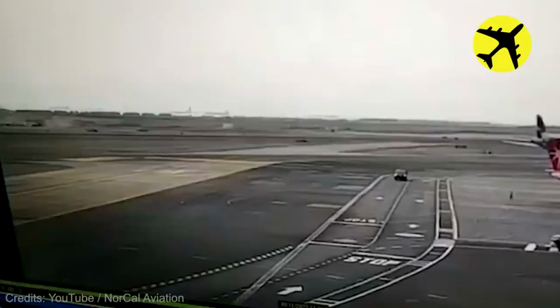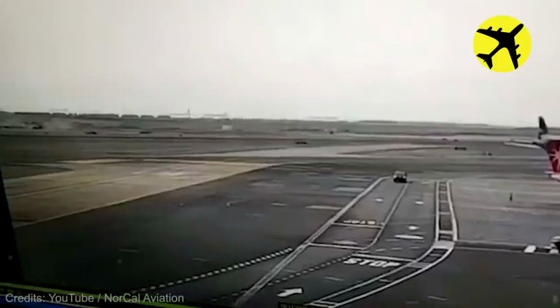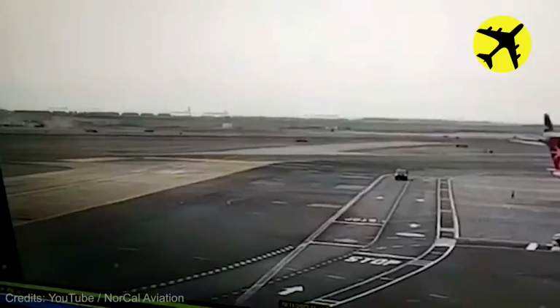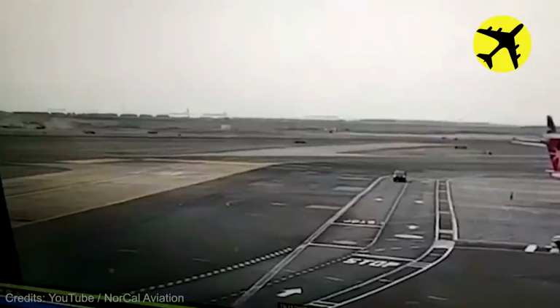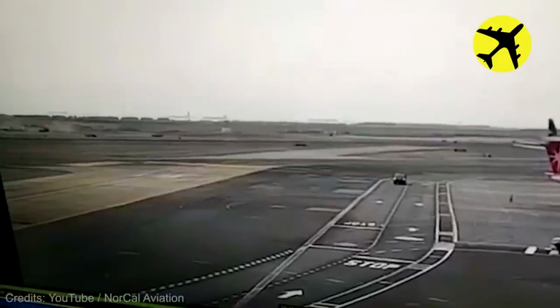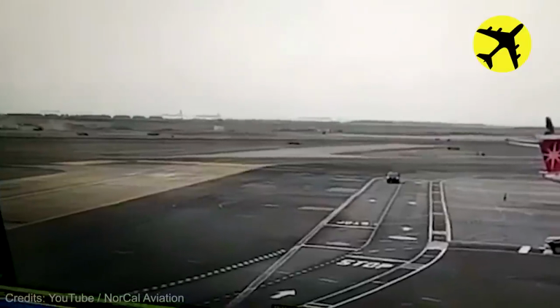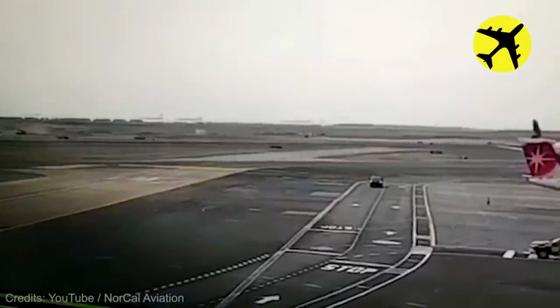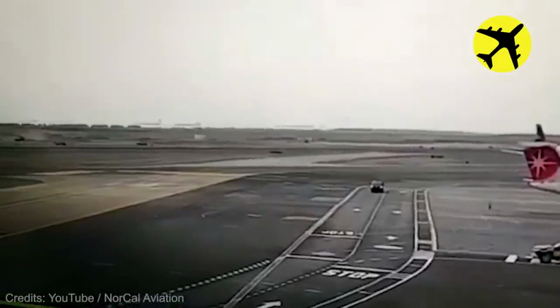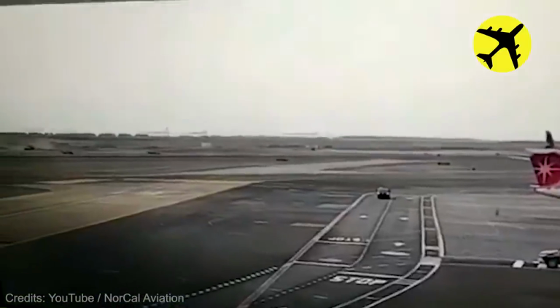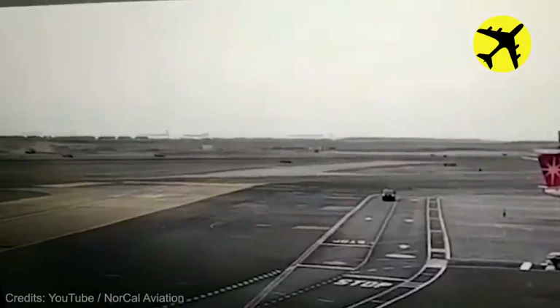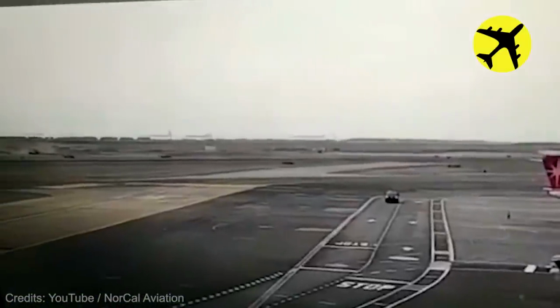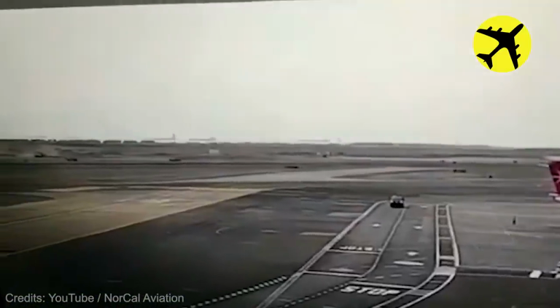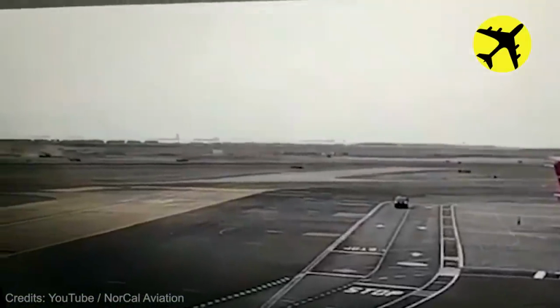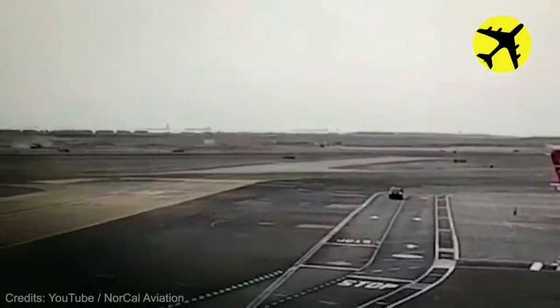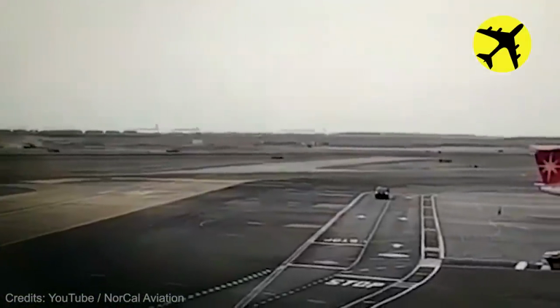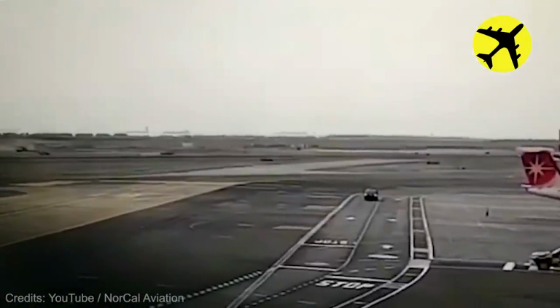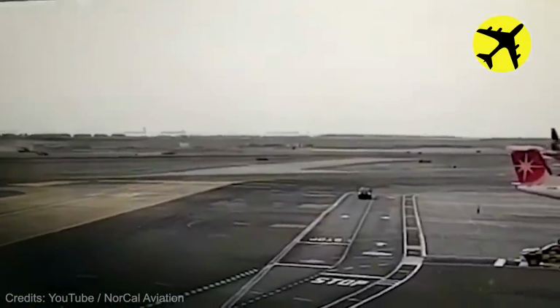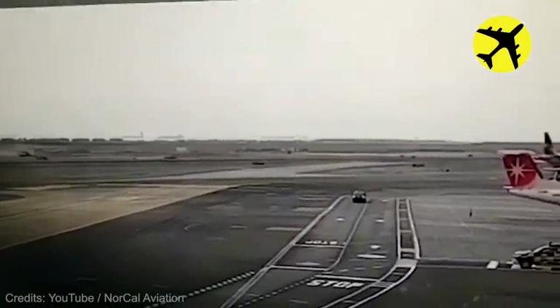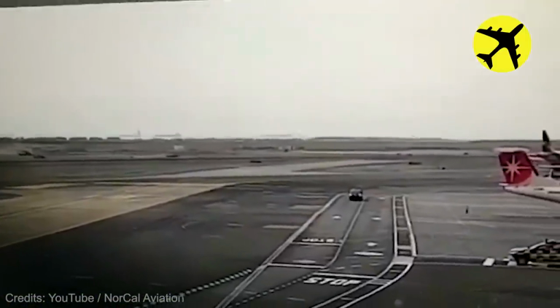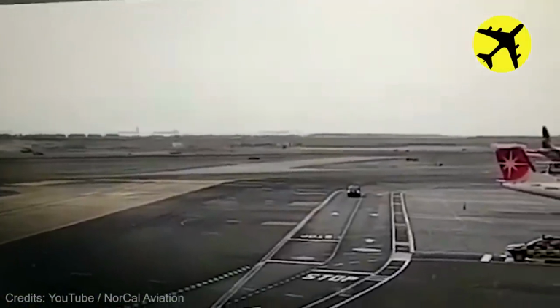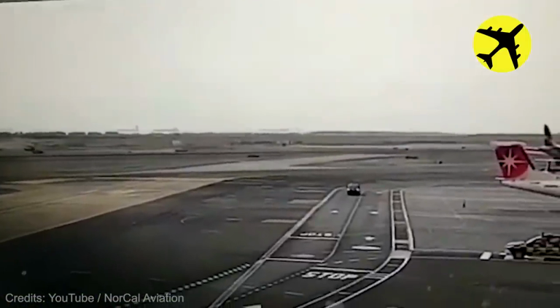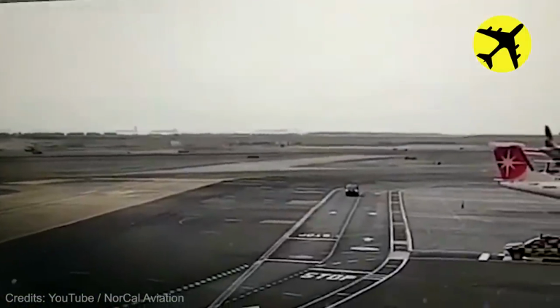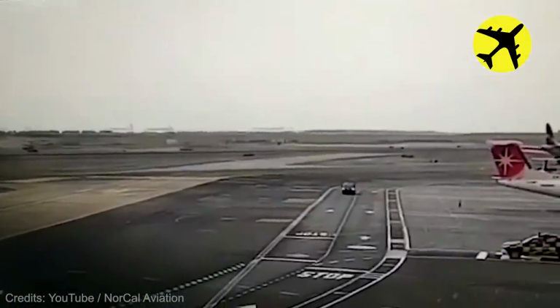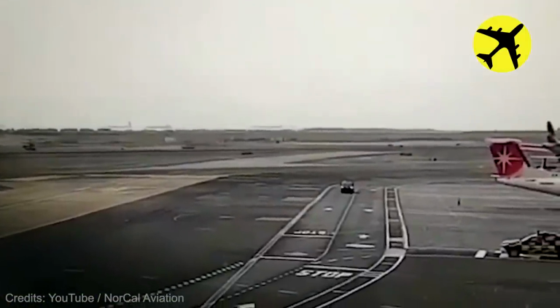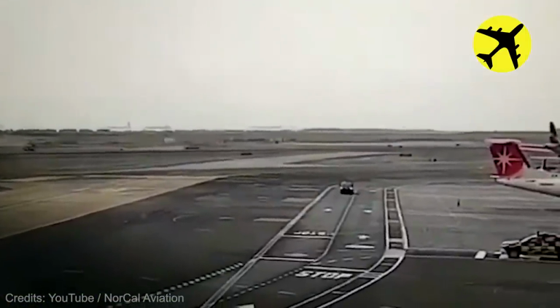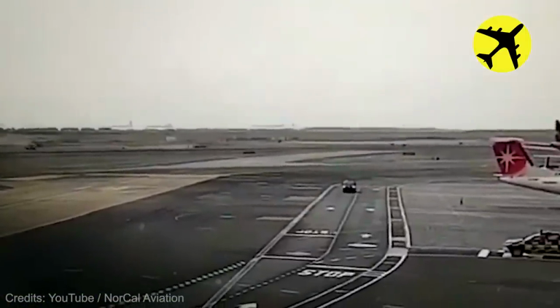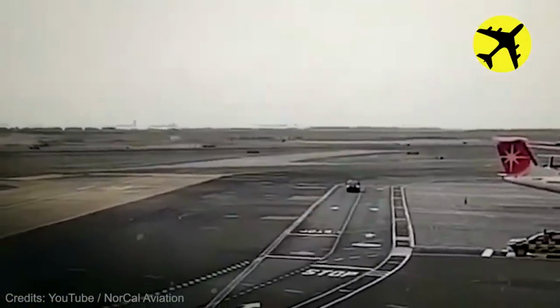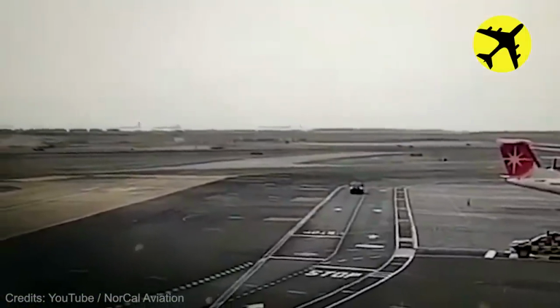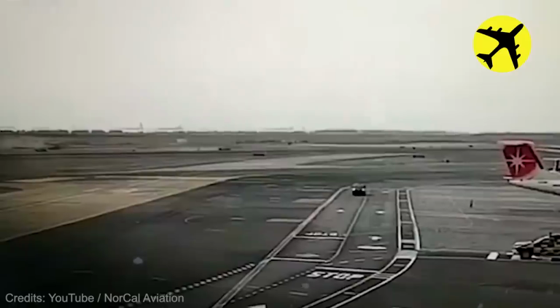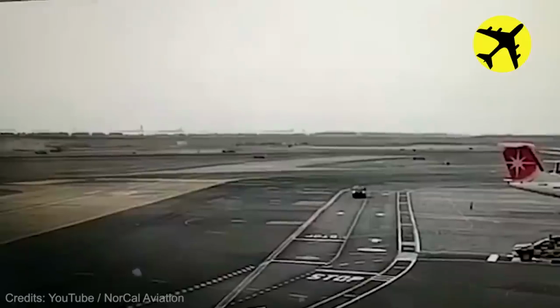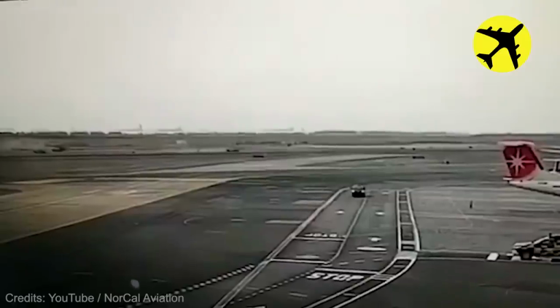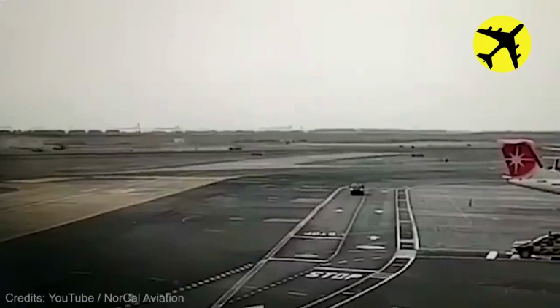A LATAM plane was seen landing on the runway in Lima, Peru, engulfed in black smoke.